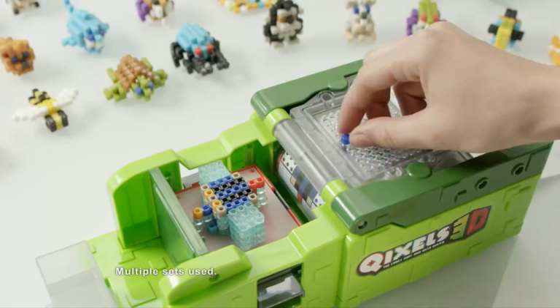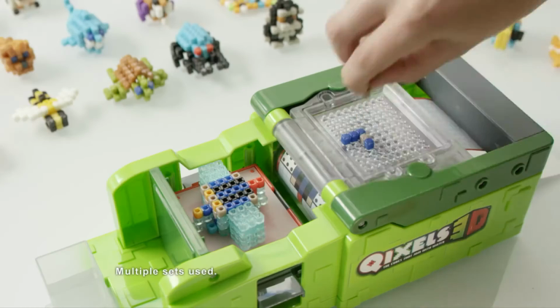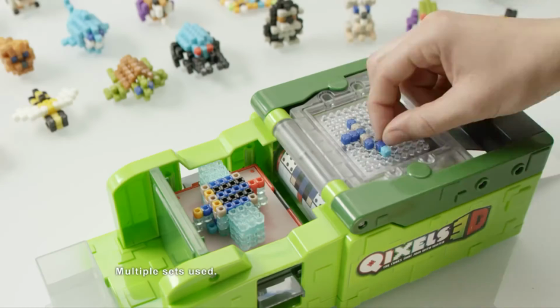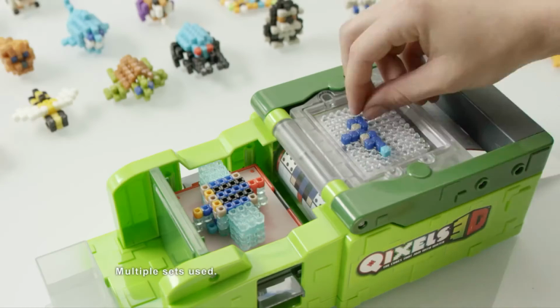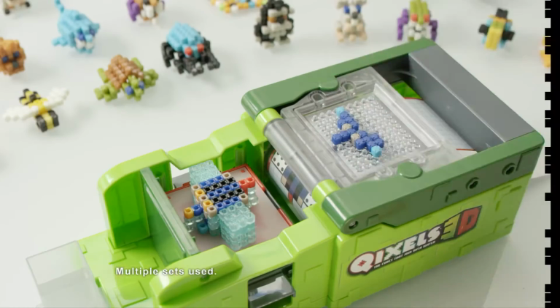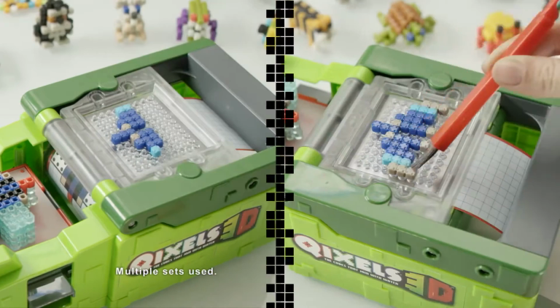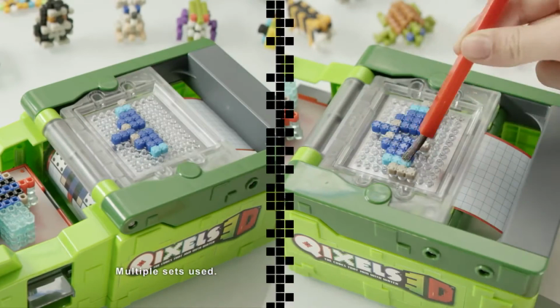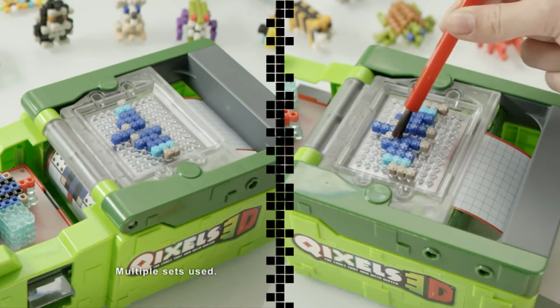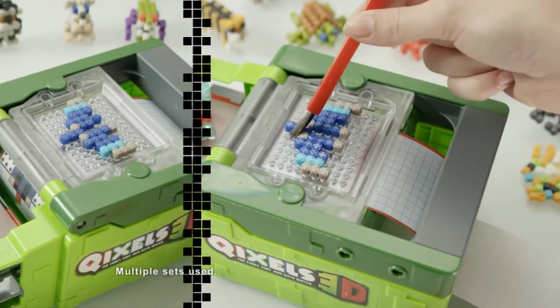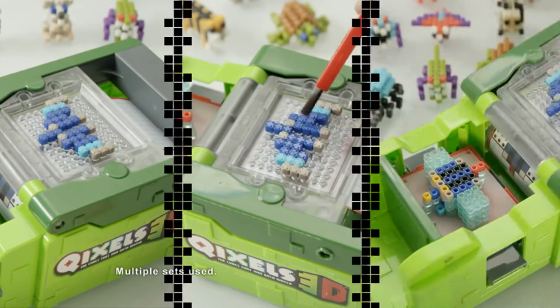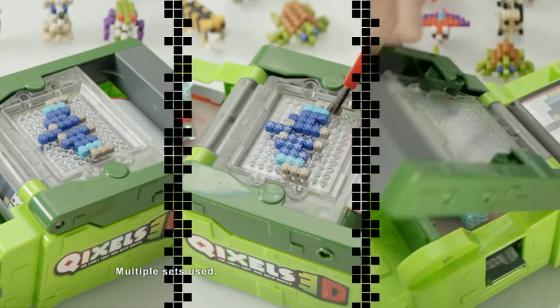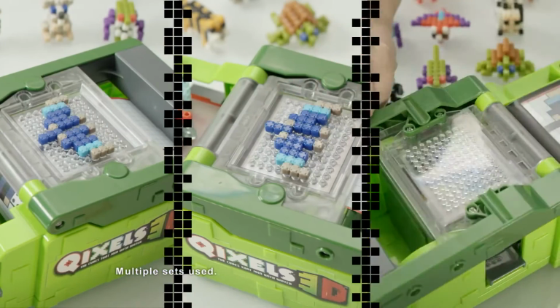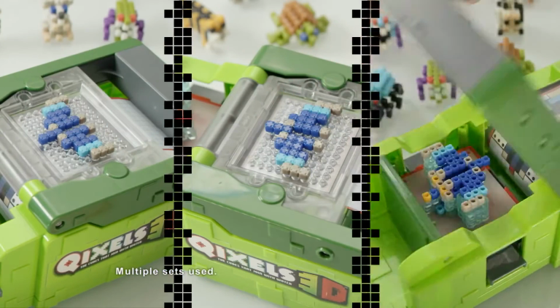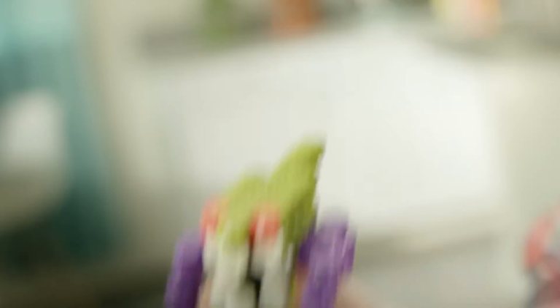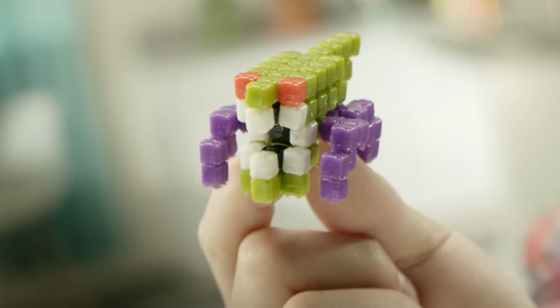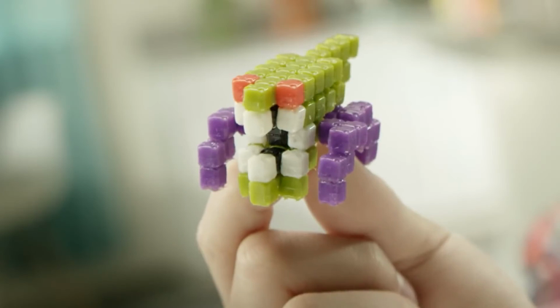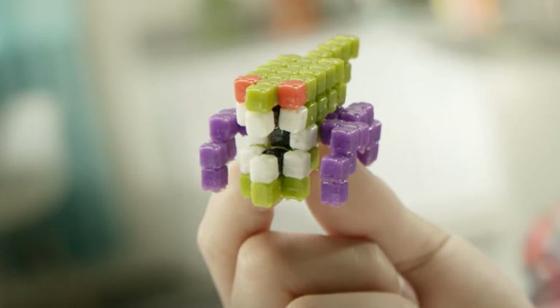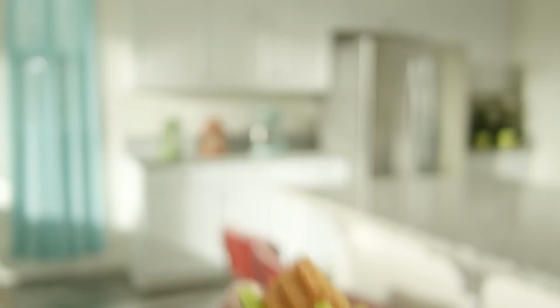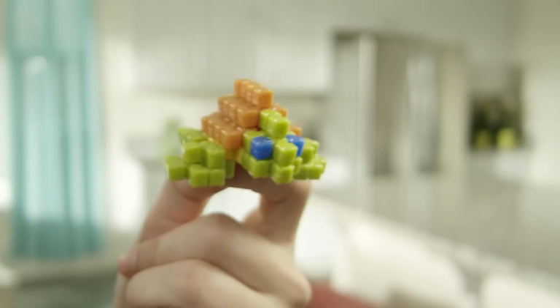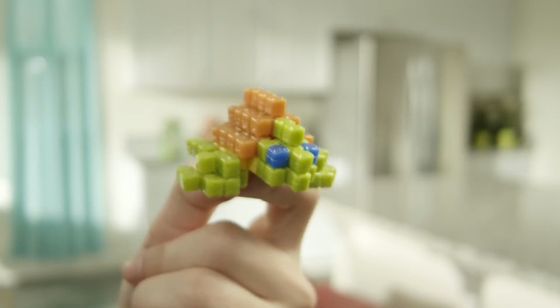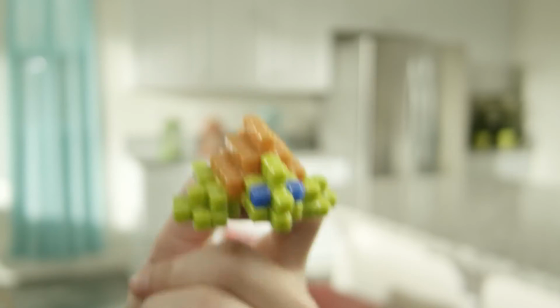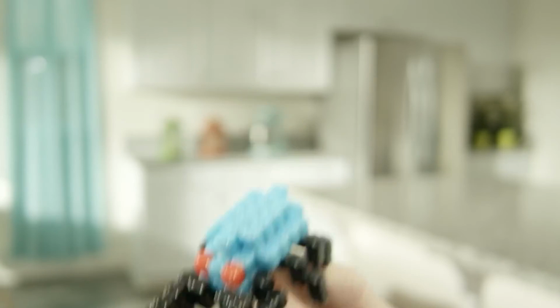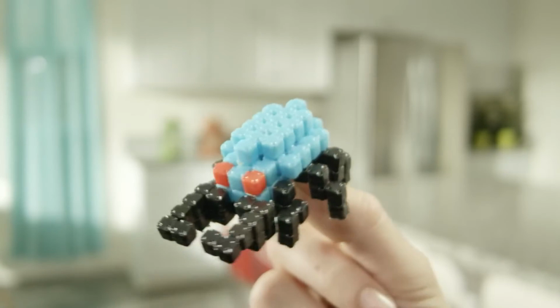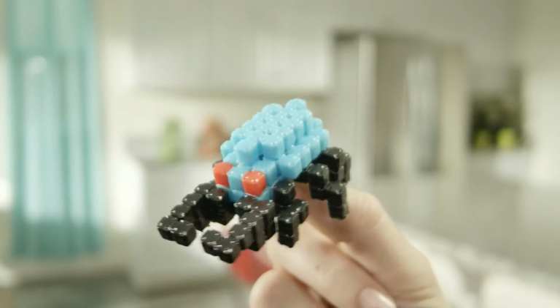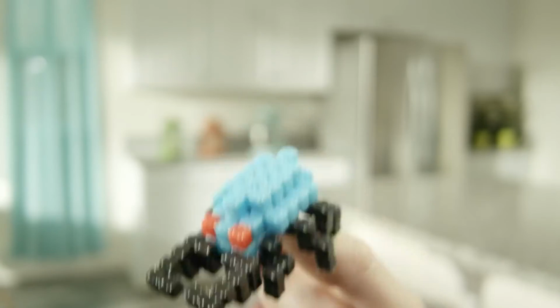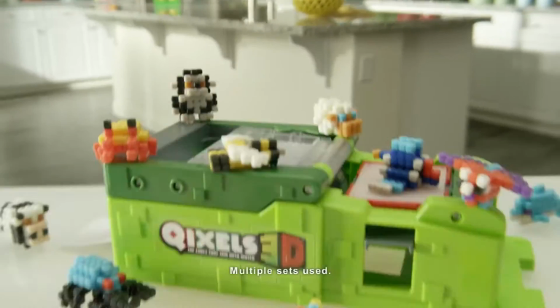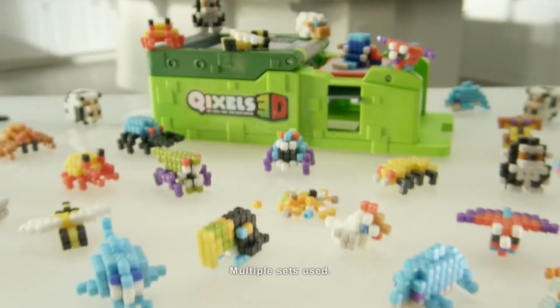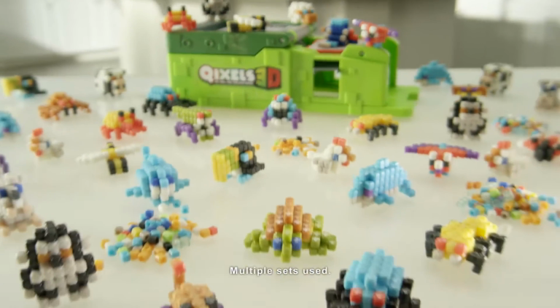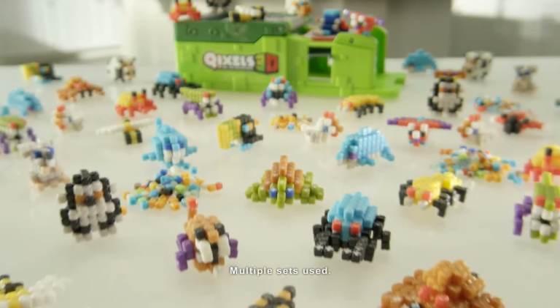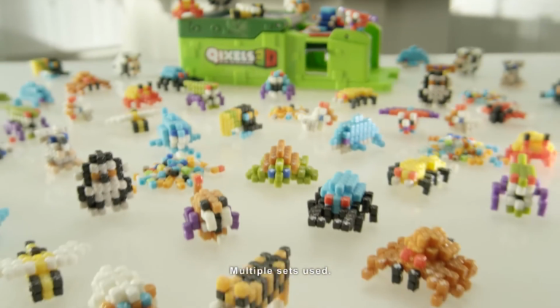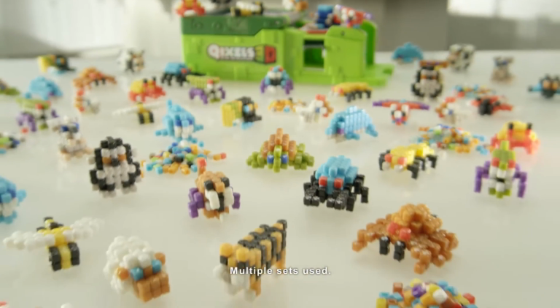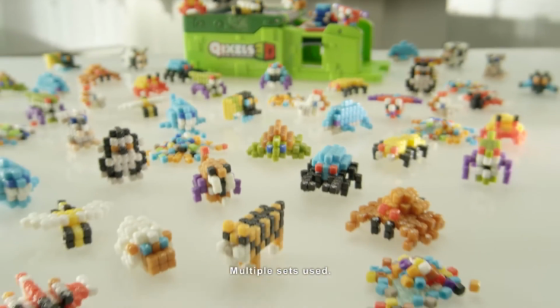Just build it and fuse it, layer by layer! 3D aliens, turtles, beetles! There's tons of designs you can create!